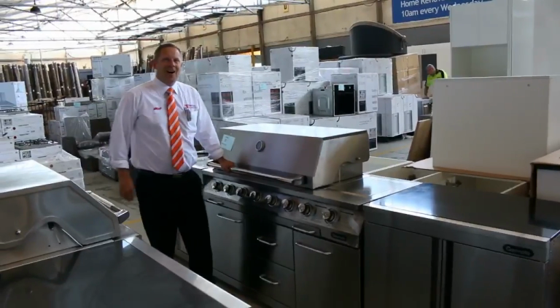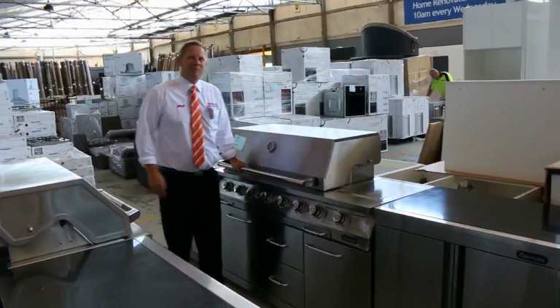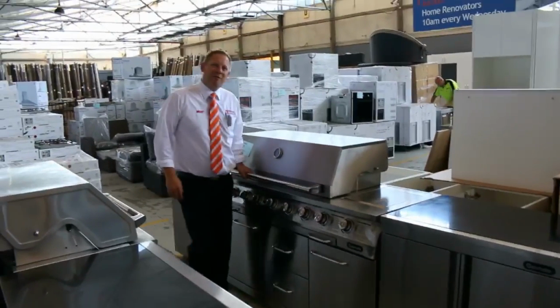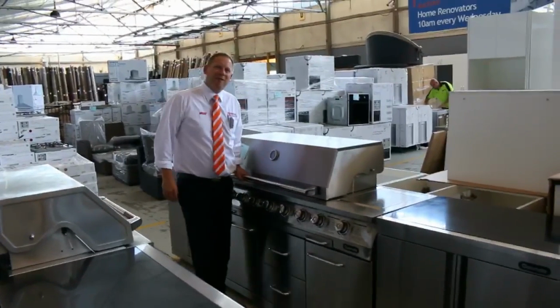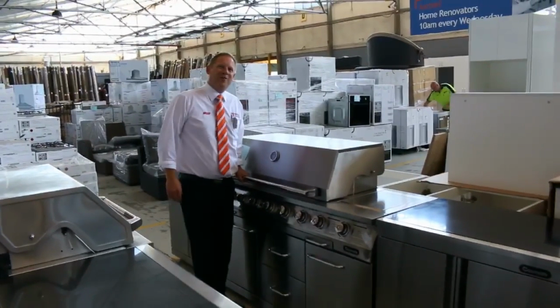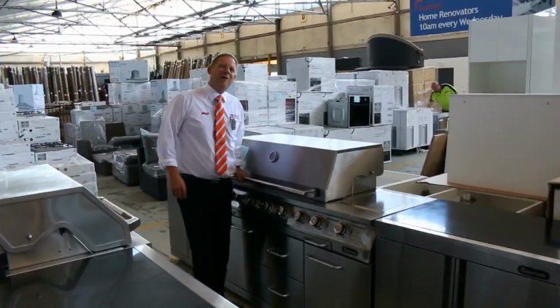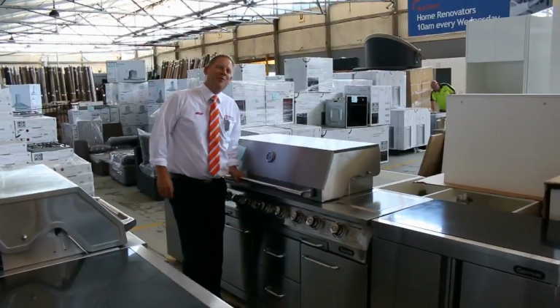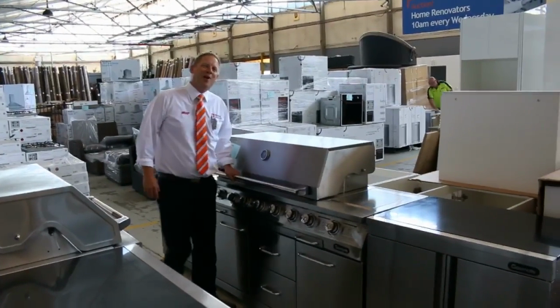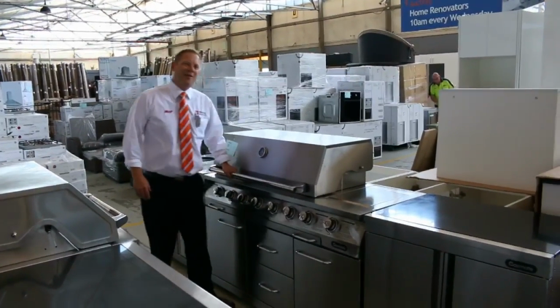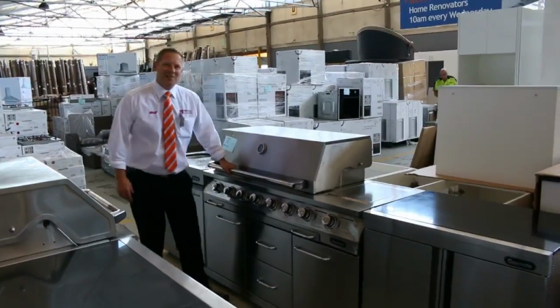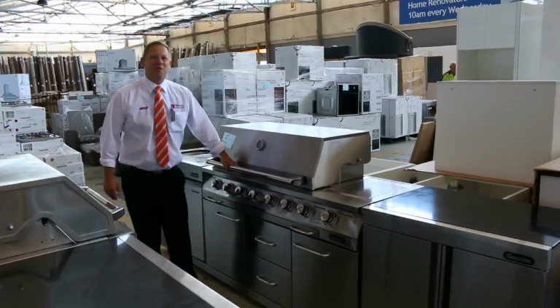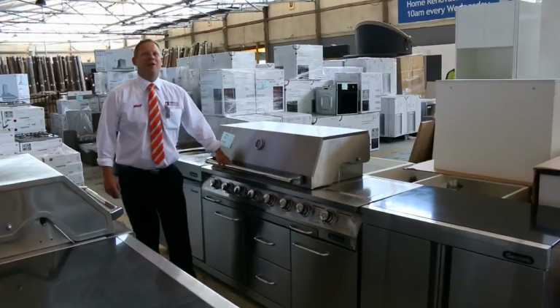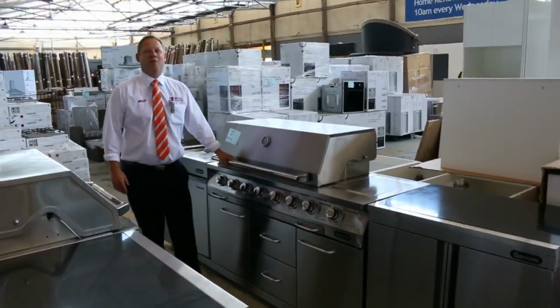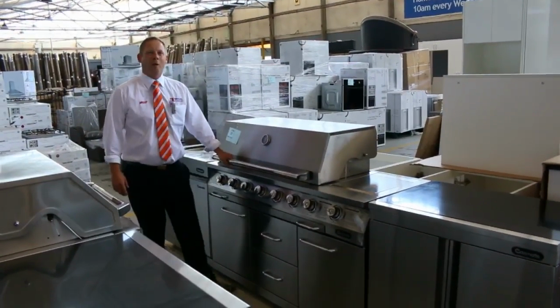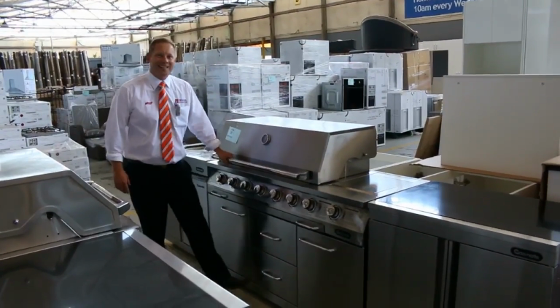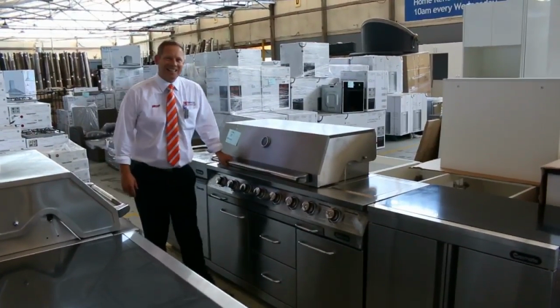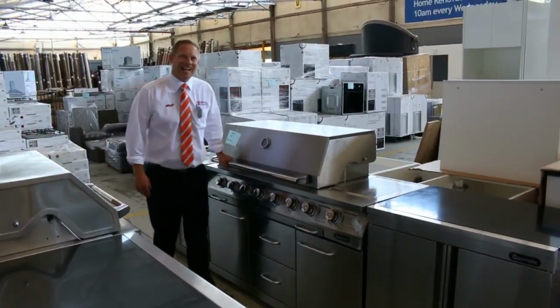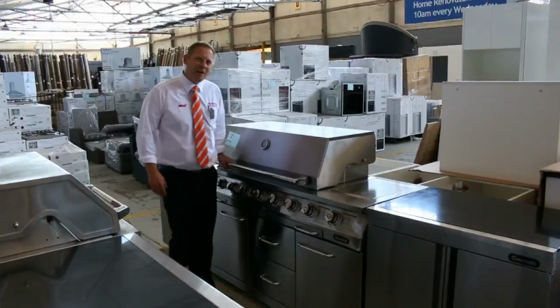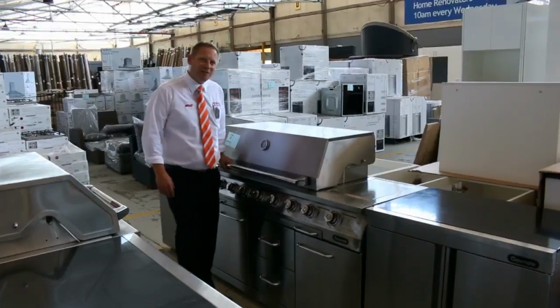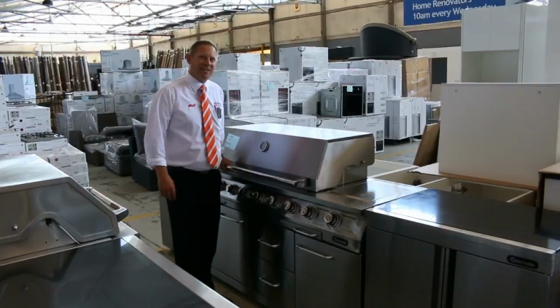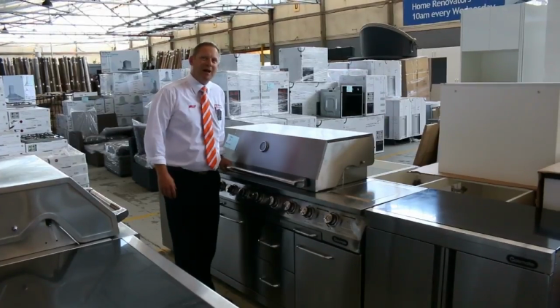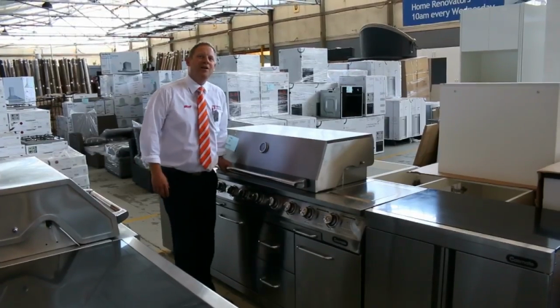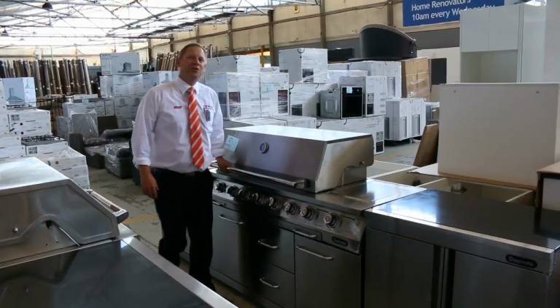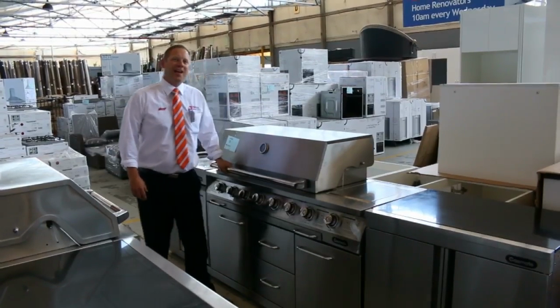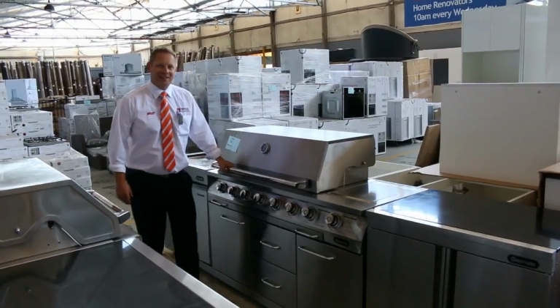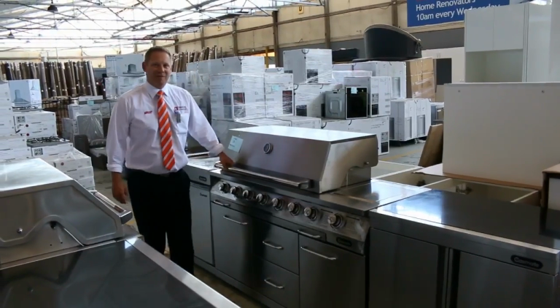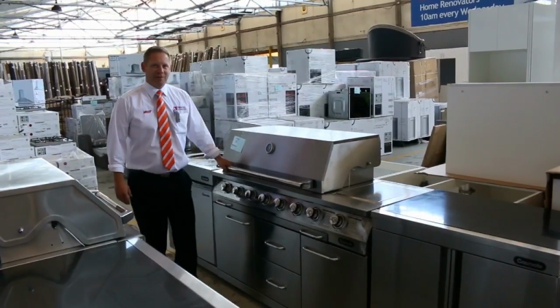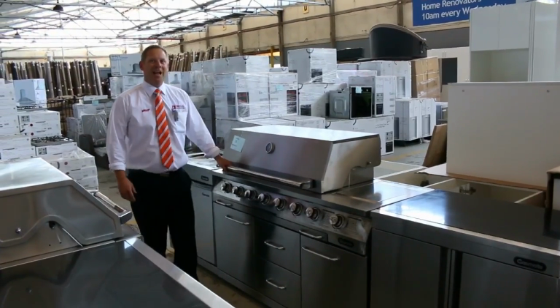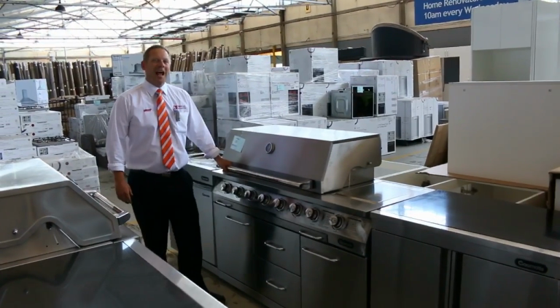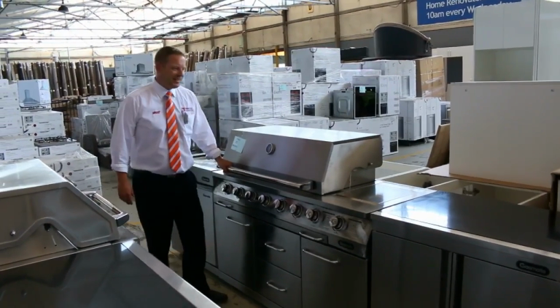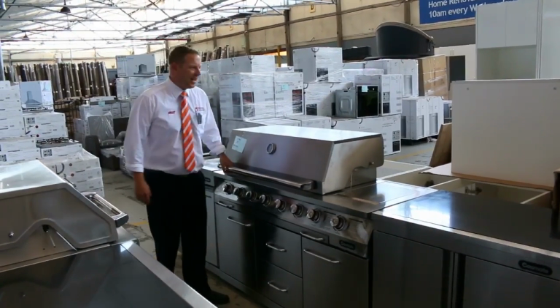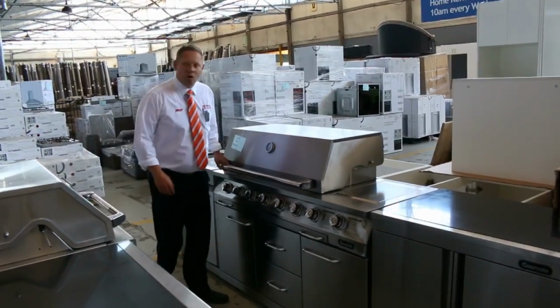Hi, I'm Liam from Fowles and welcome to the Home Renovators auction preview for Wednesday the 2nd of December 2015 at 10am.